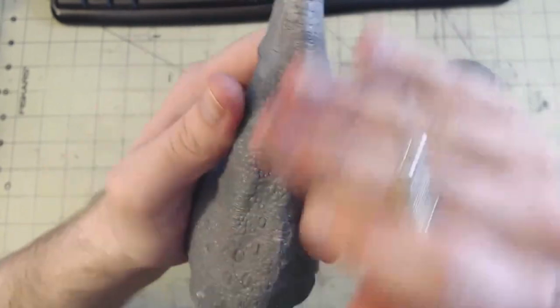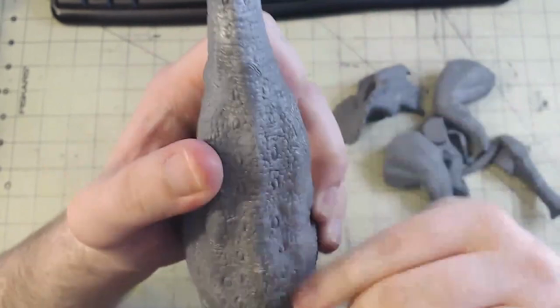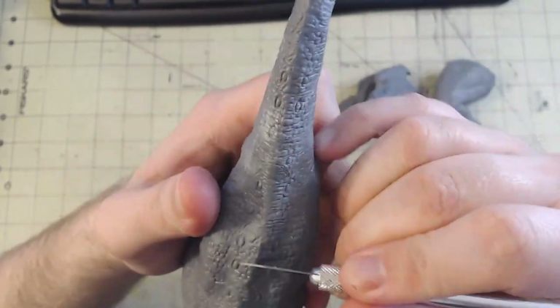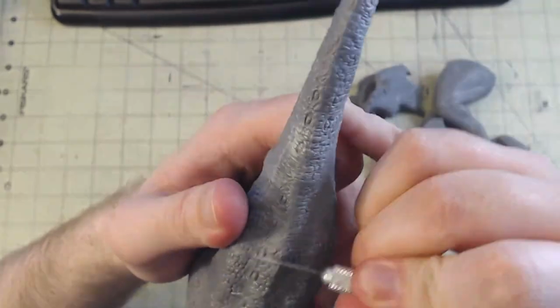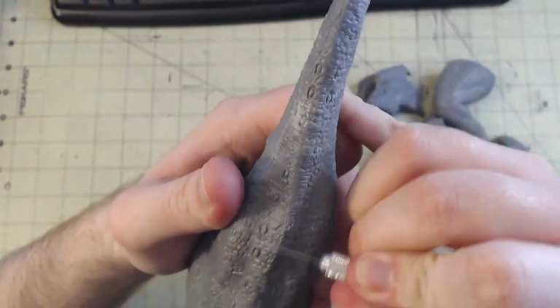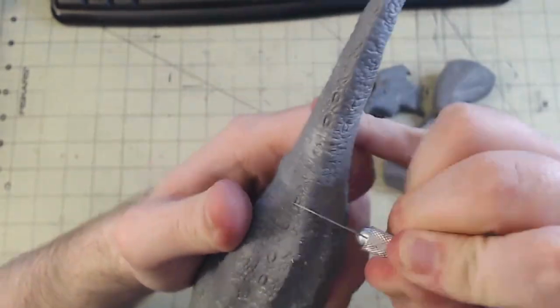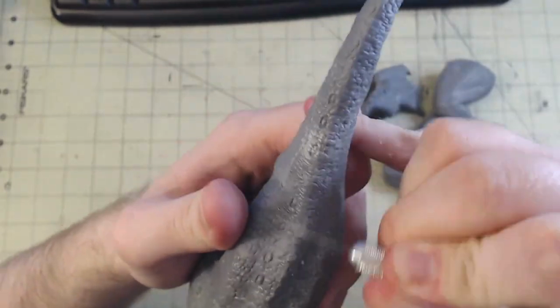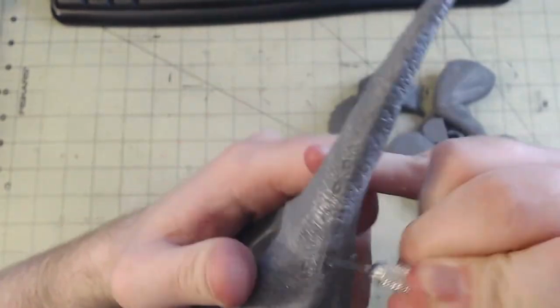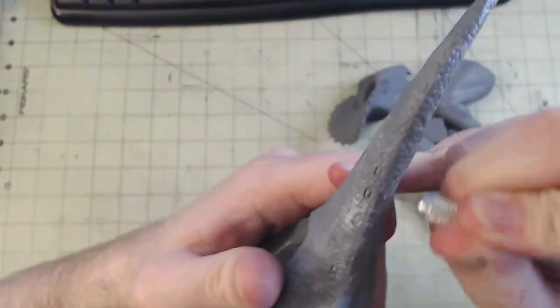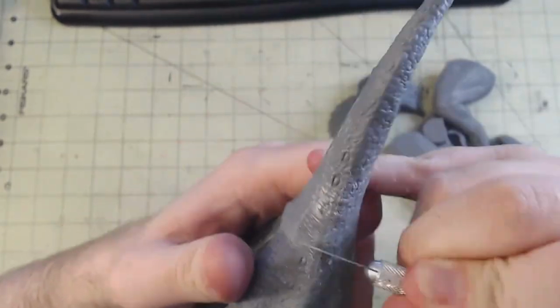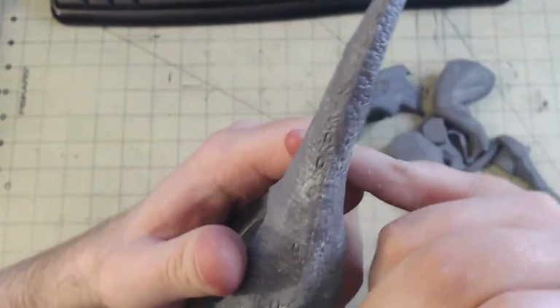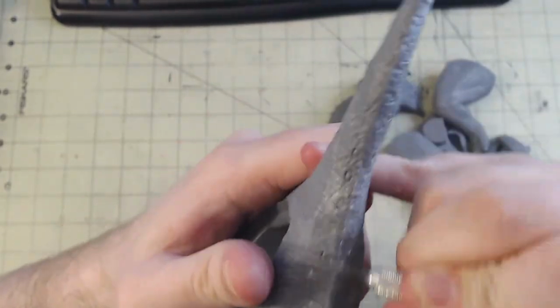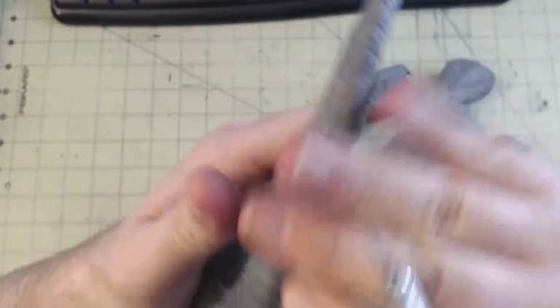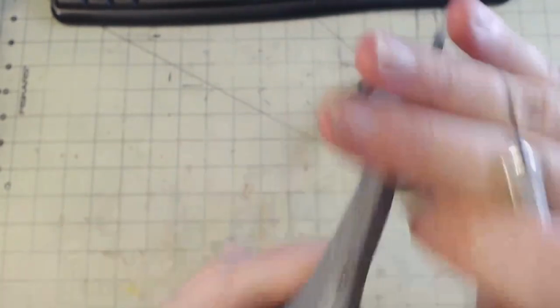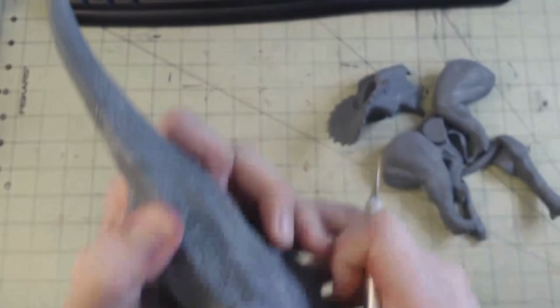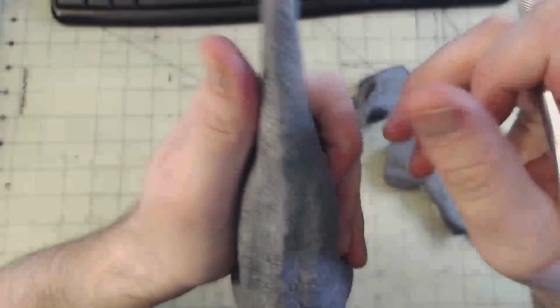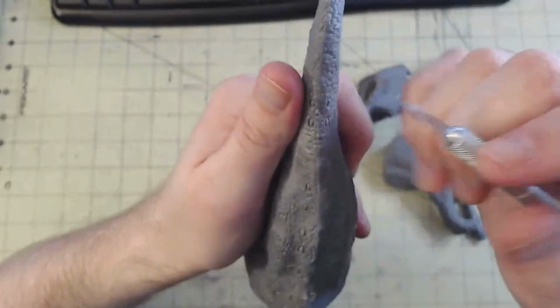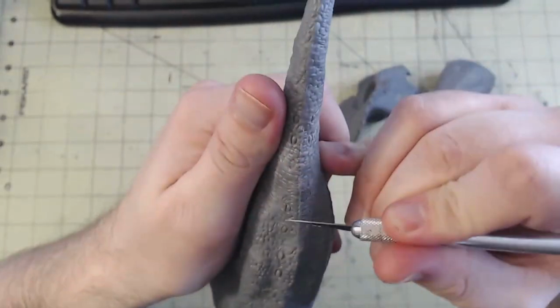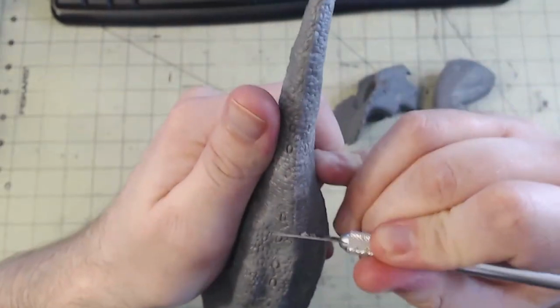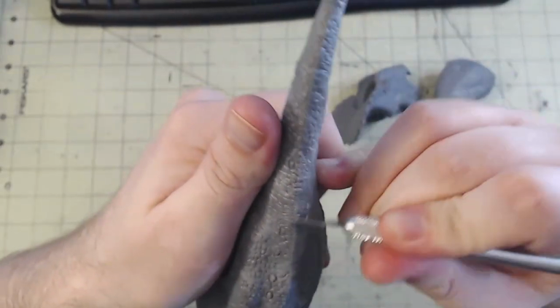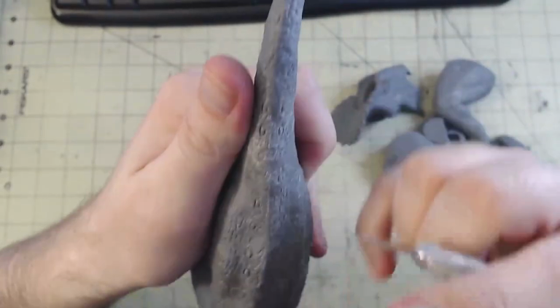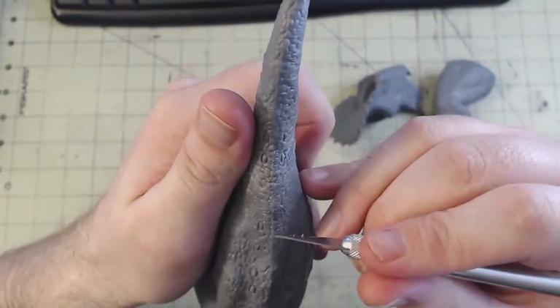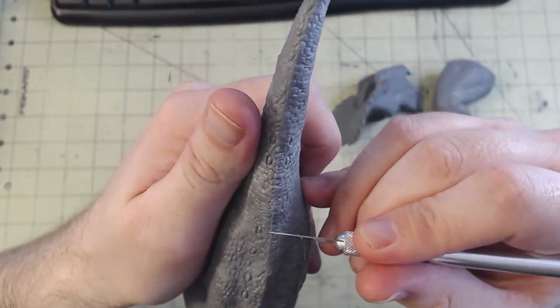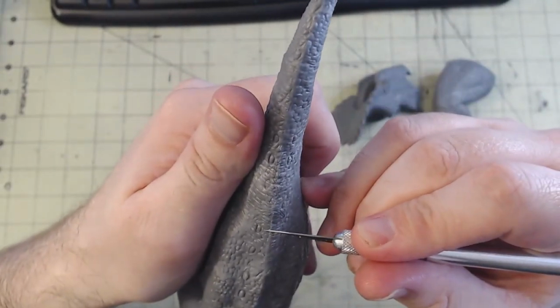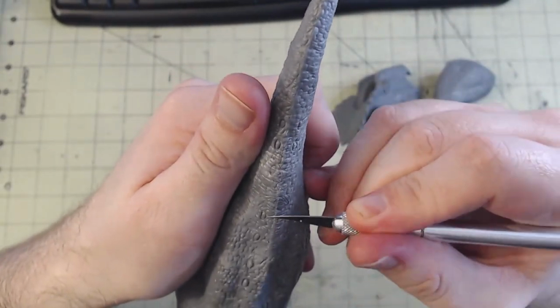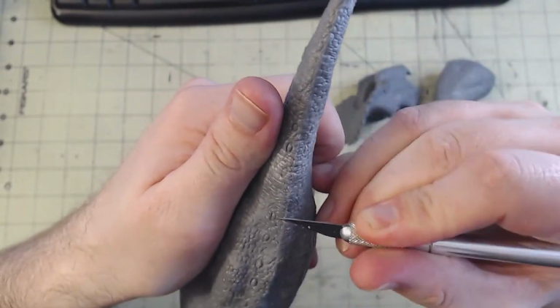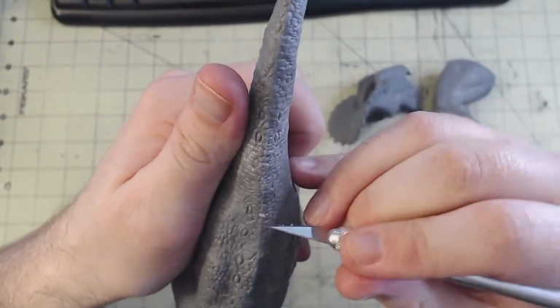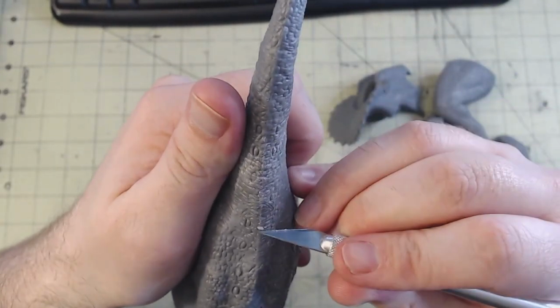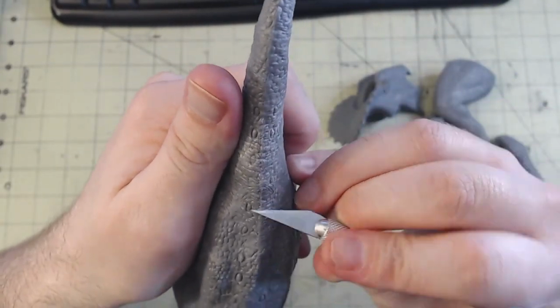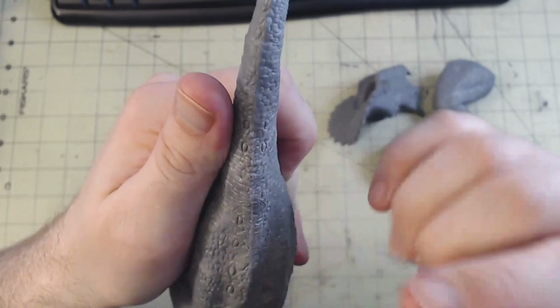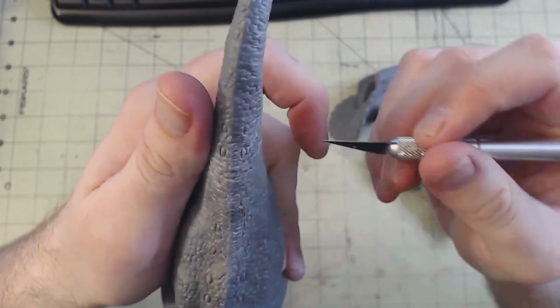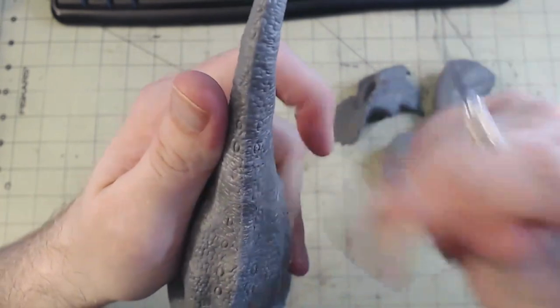In some places I did lose a little detail doing this, so I just went back and carved those details back in.